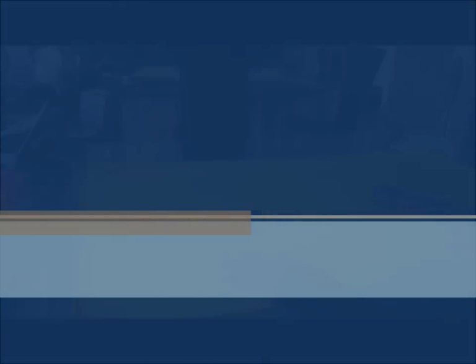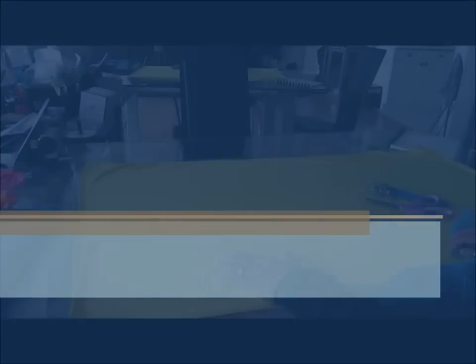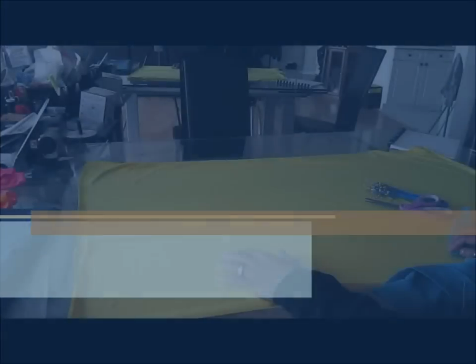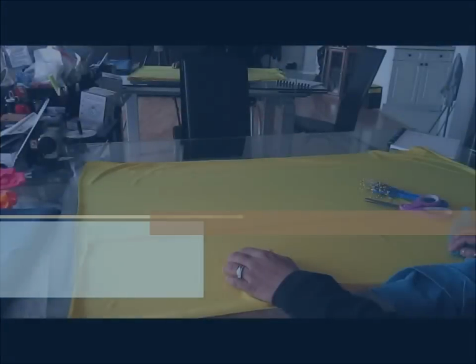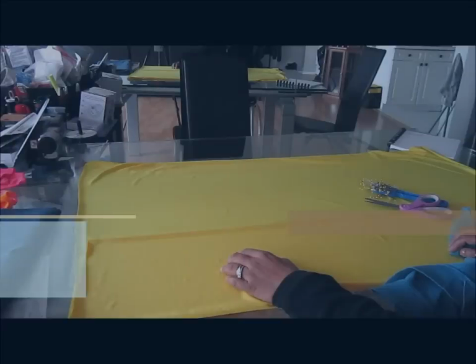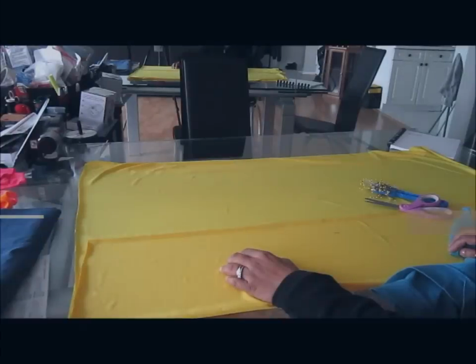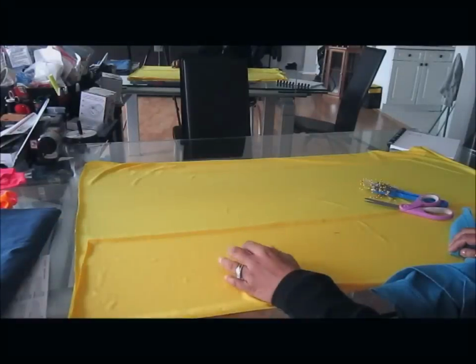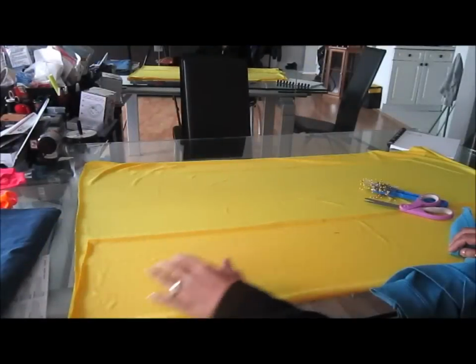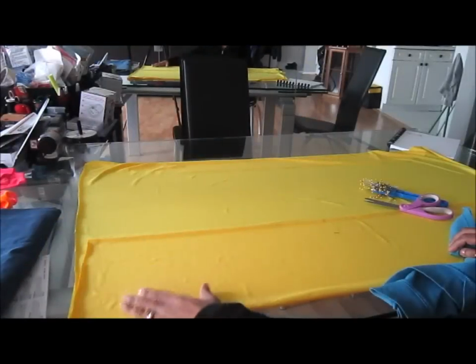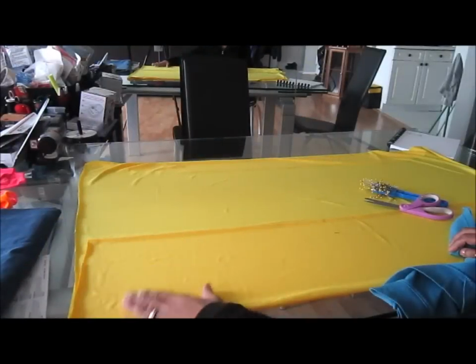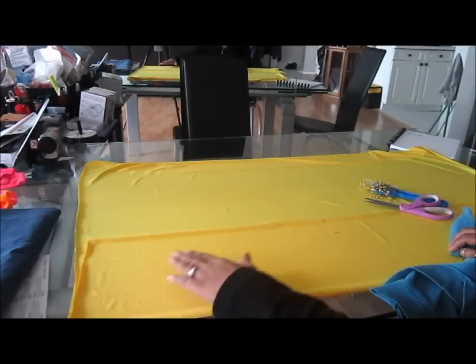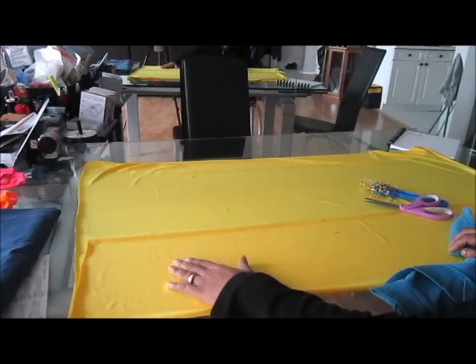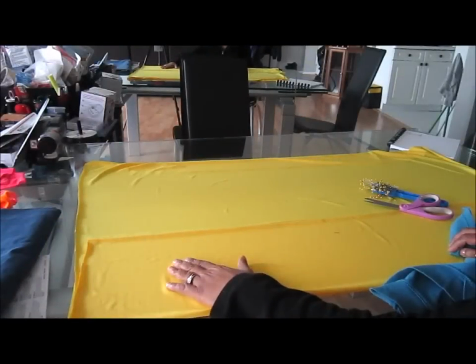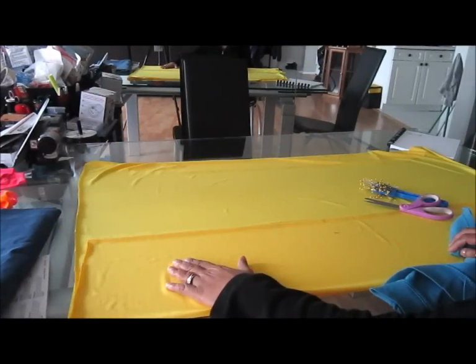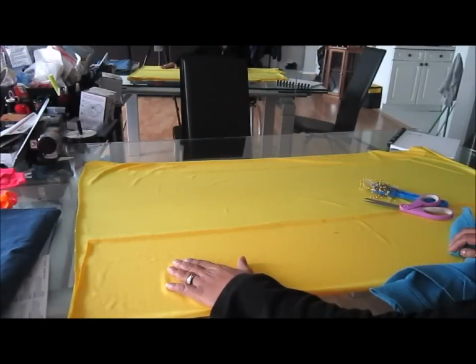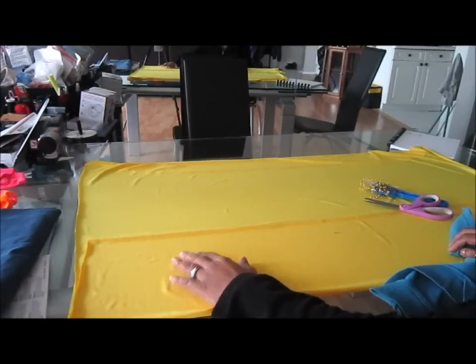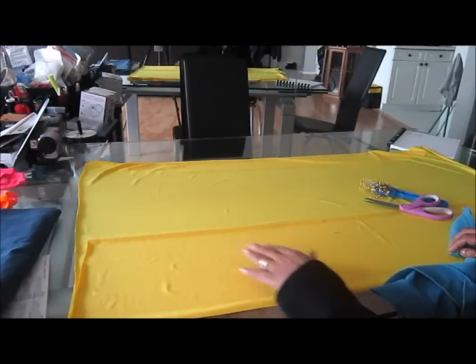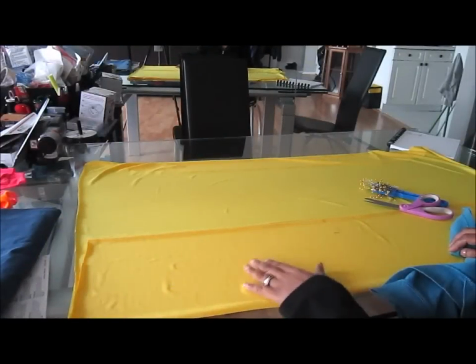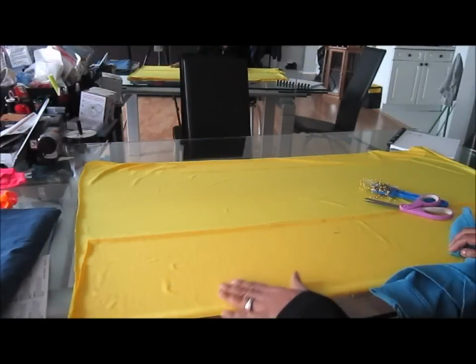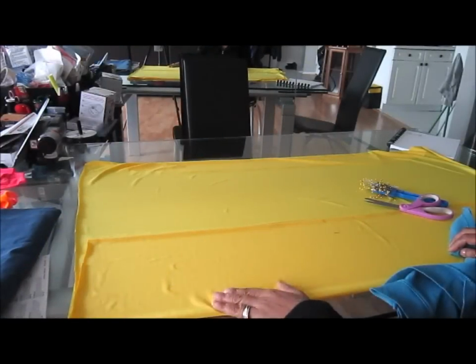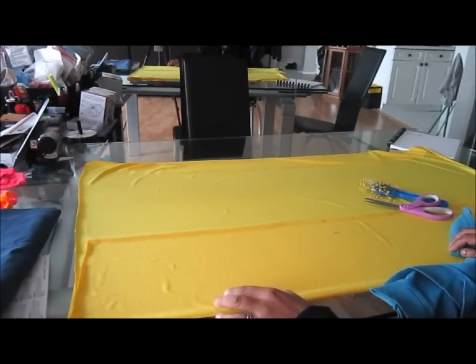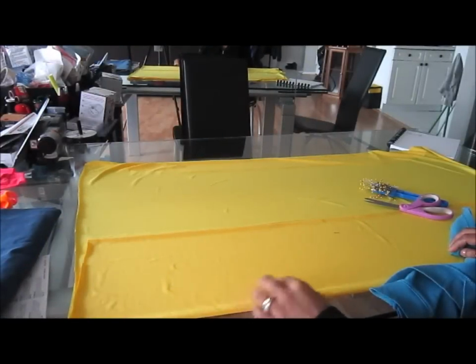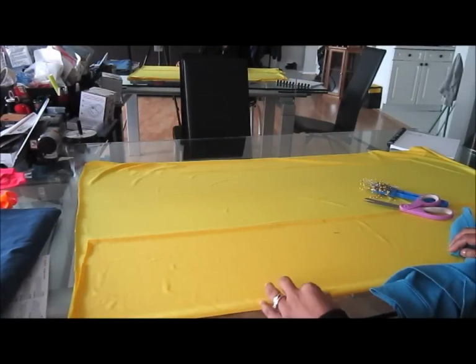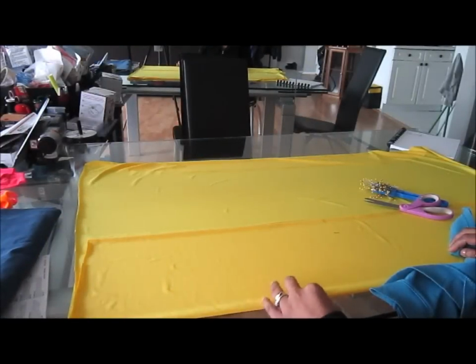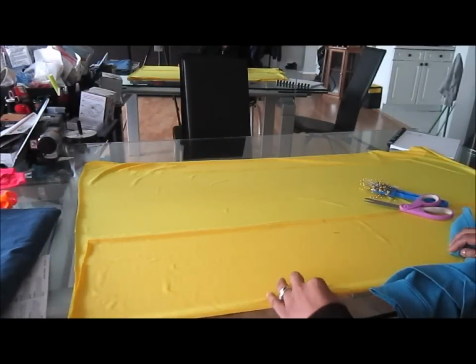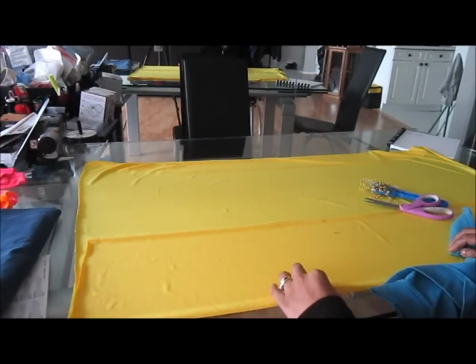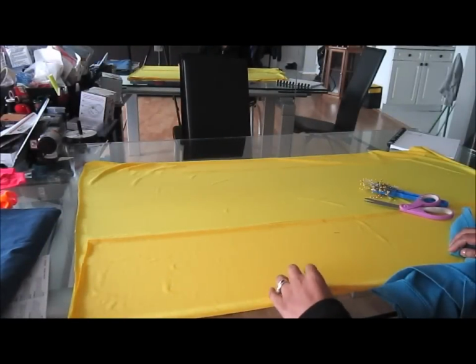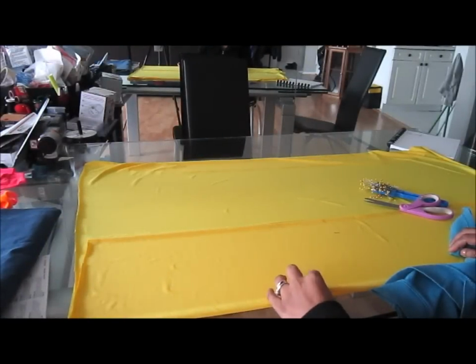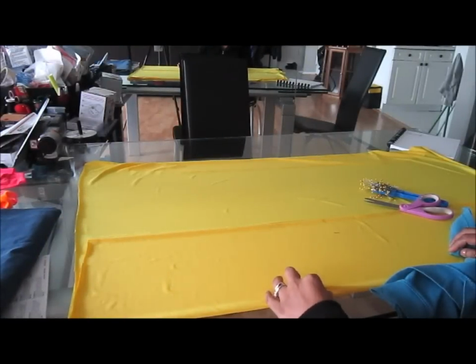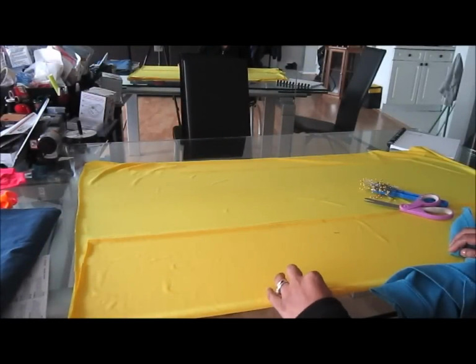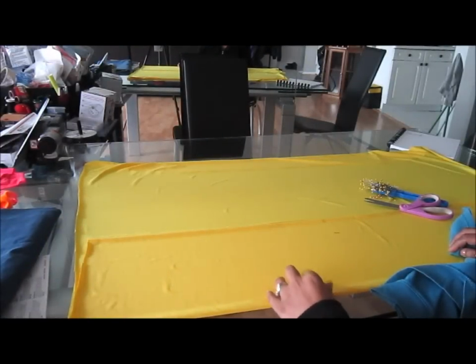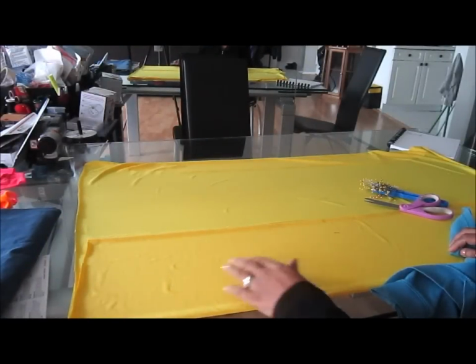I want the top of my dress to be this color — I love this color, this bright yellow. It's wonderful for the spring and summer.